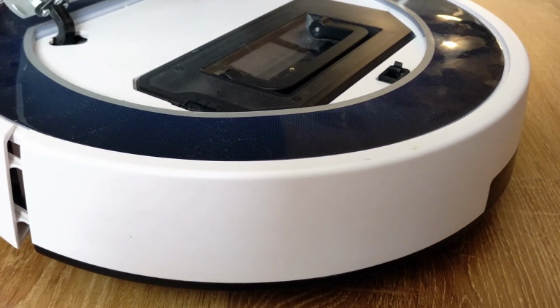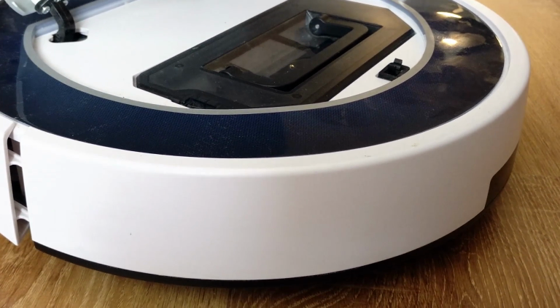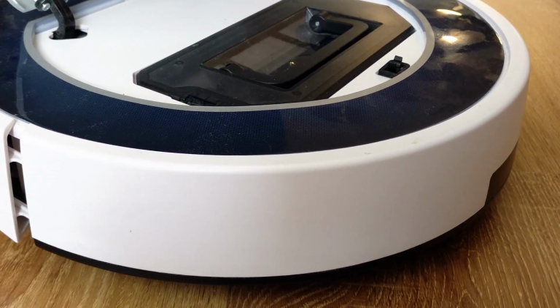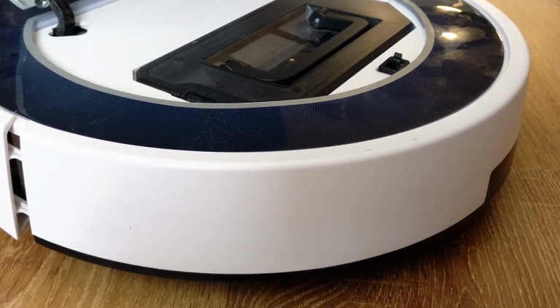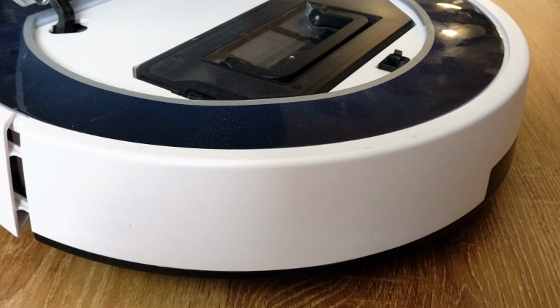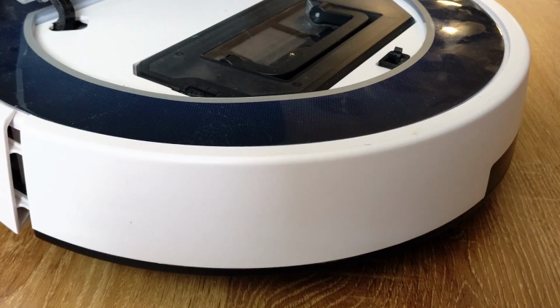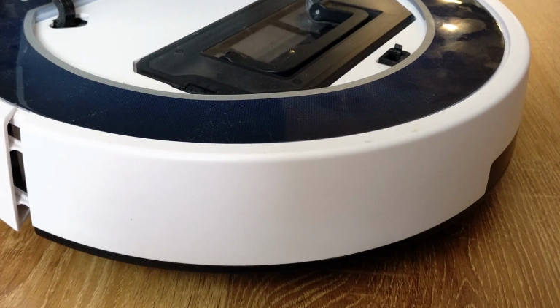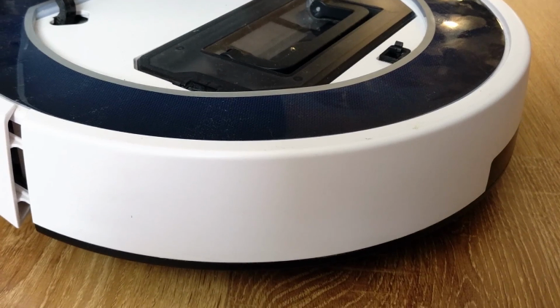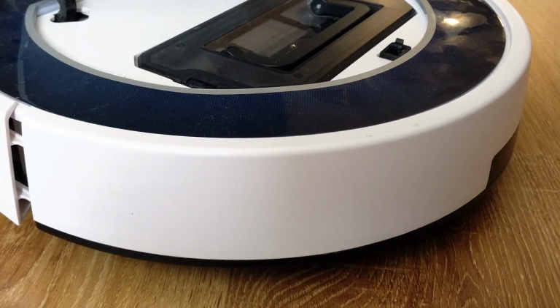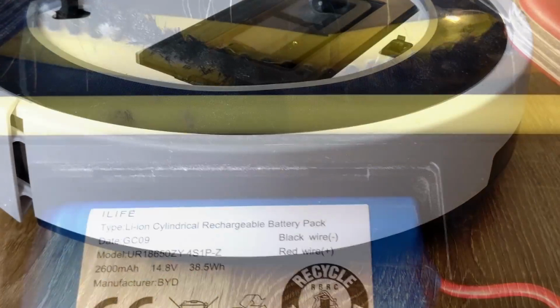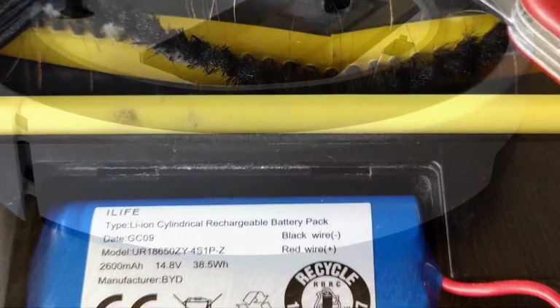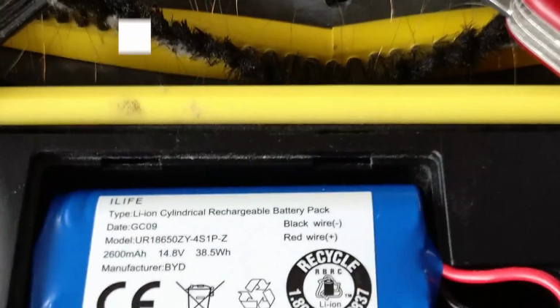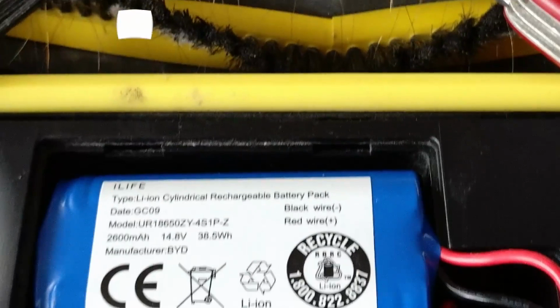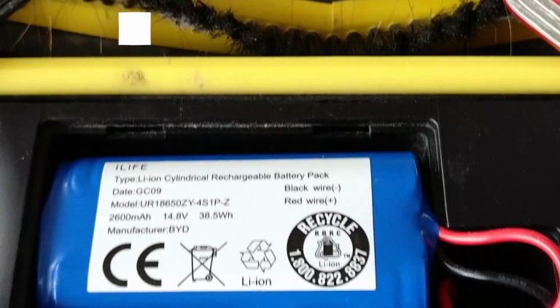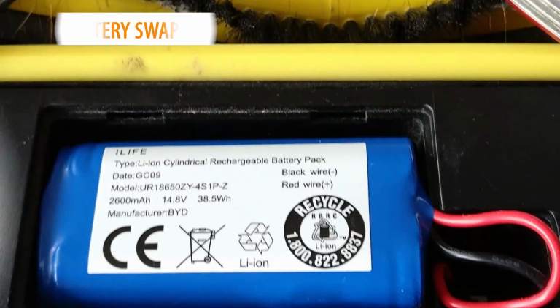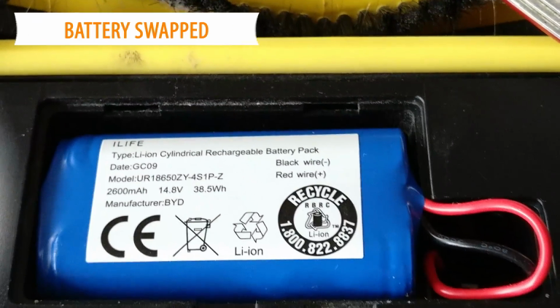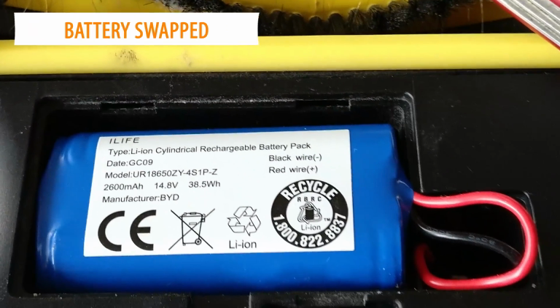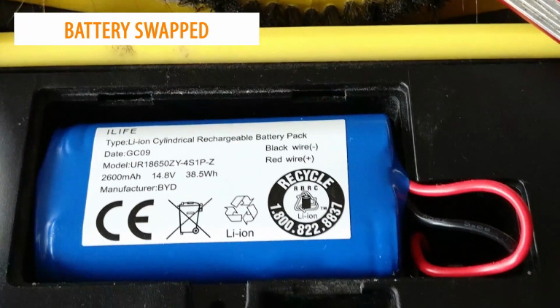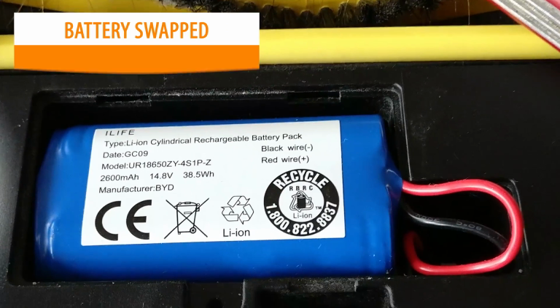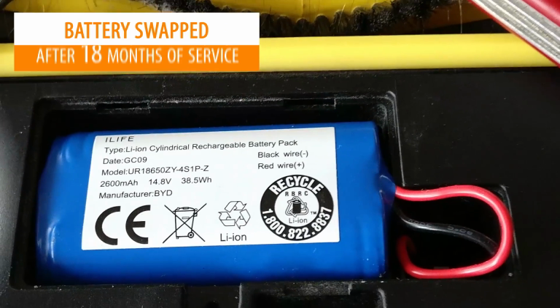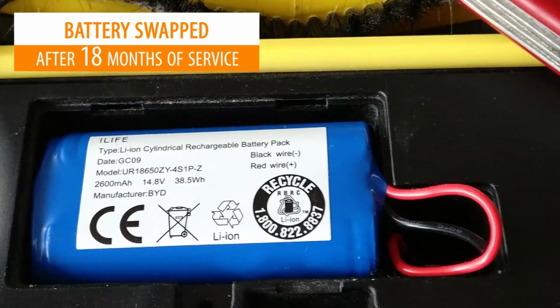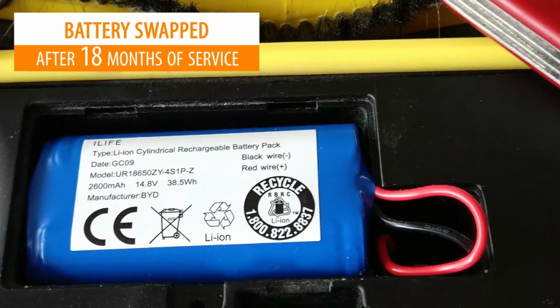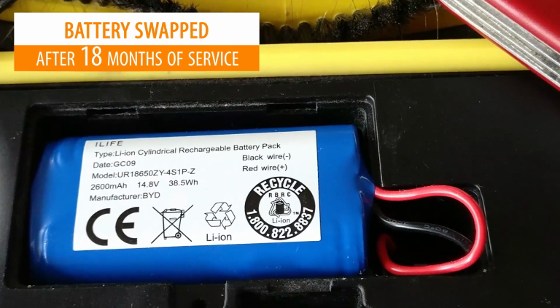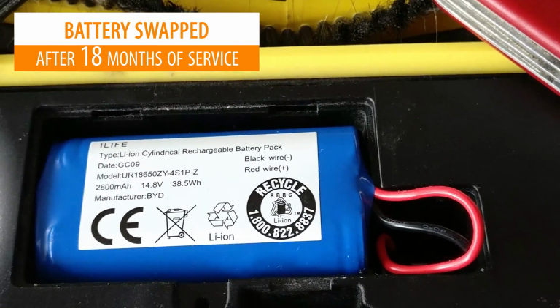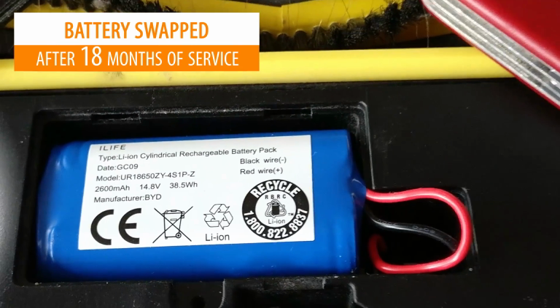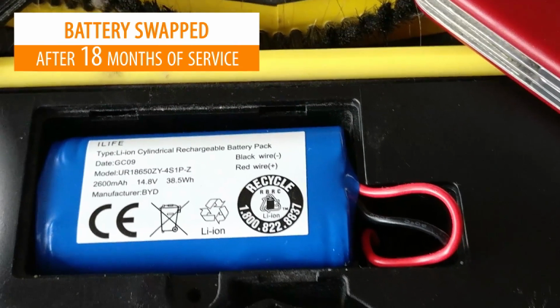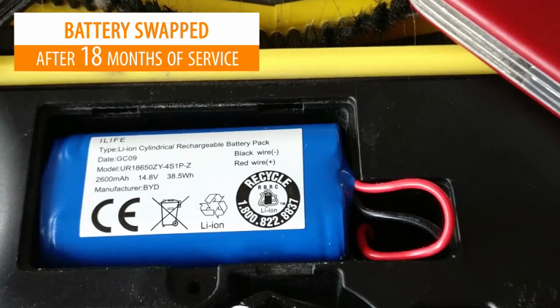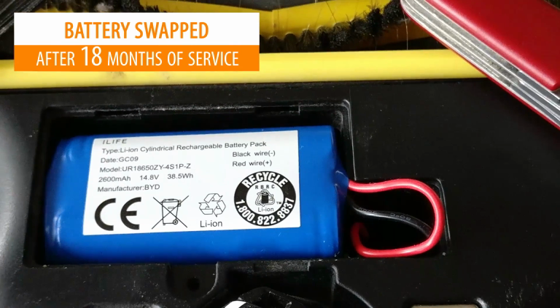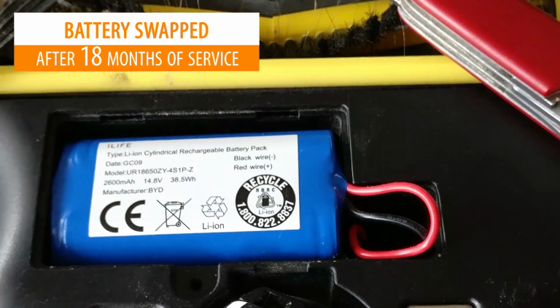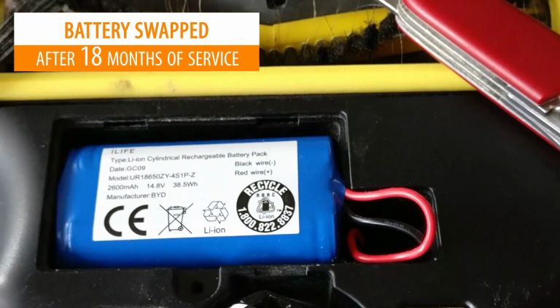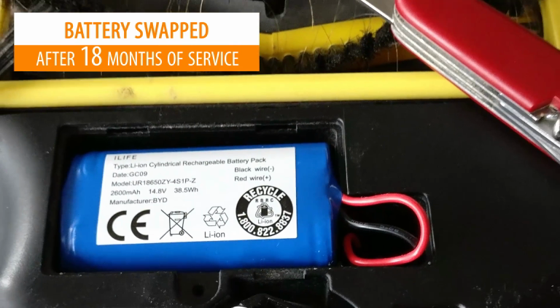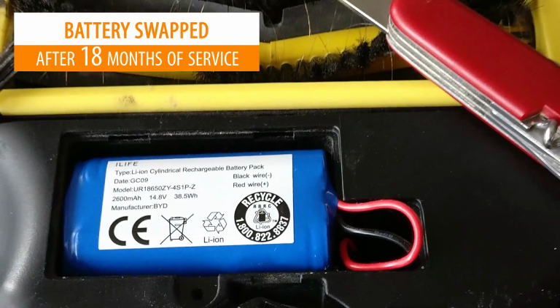How happy am I? Very. Did I have to make any repairs? No — except a battery swap.